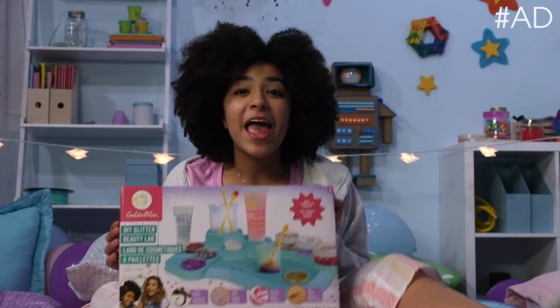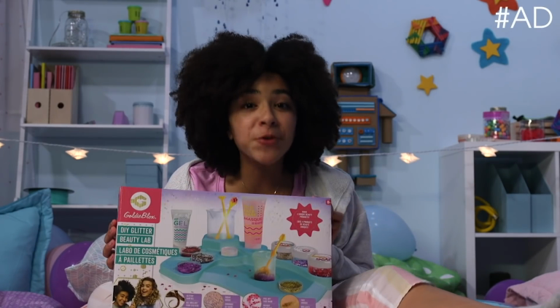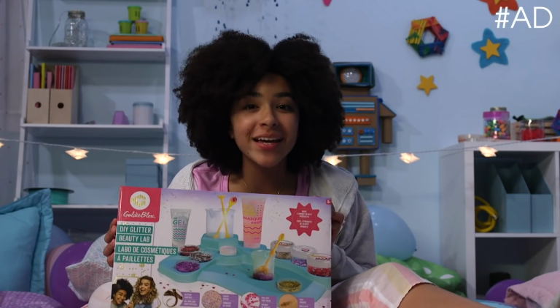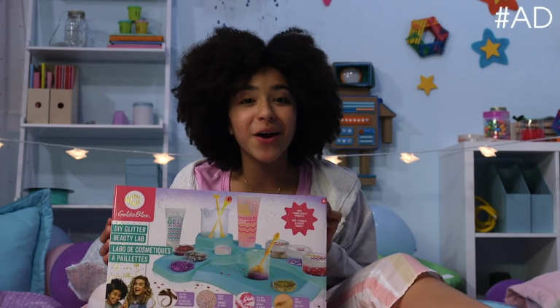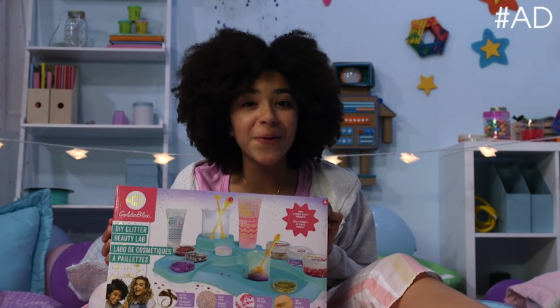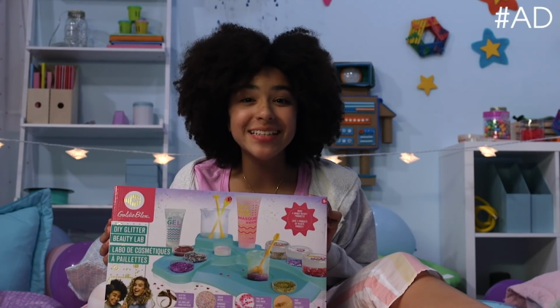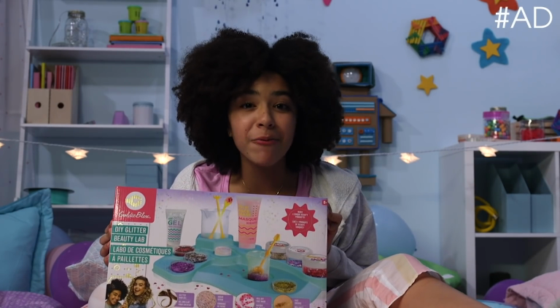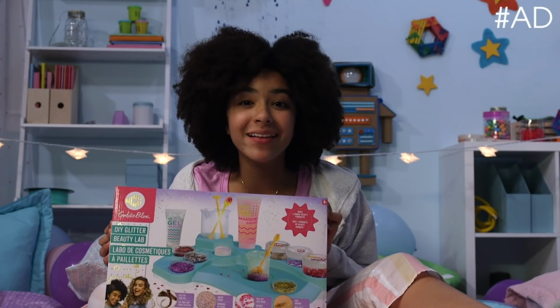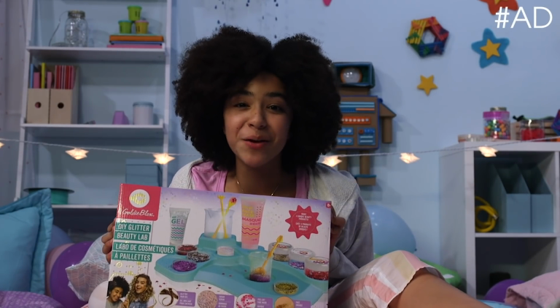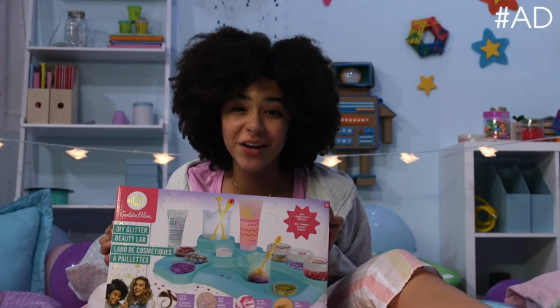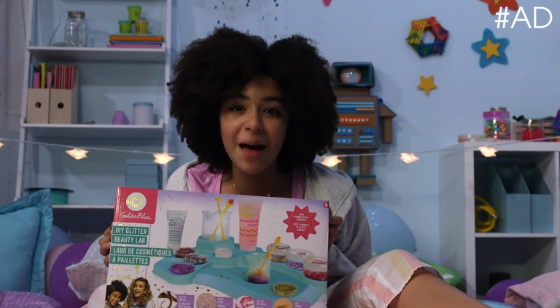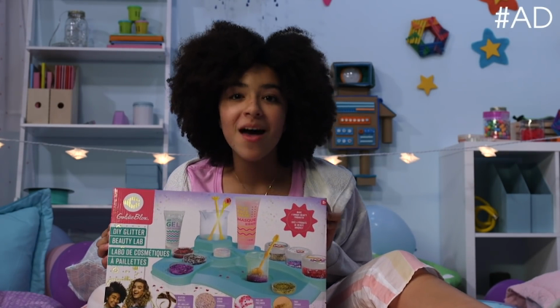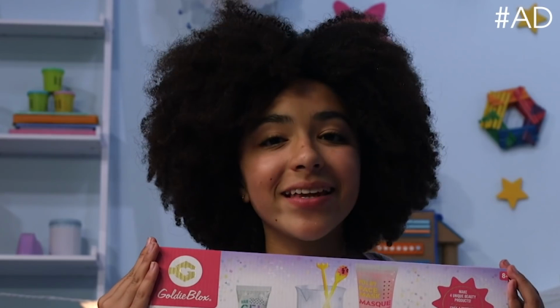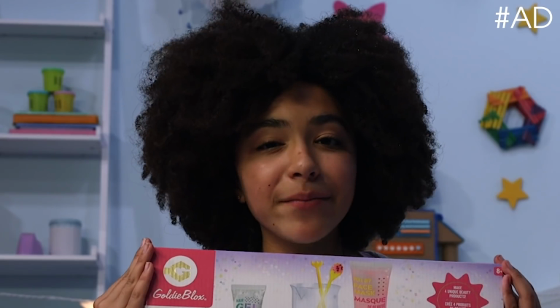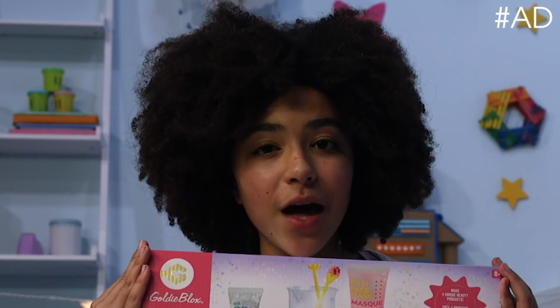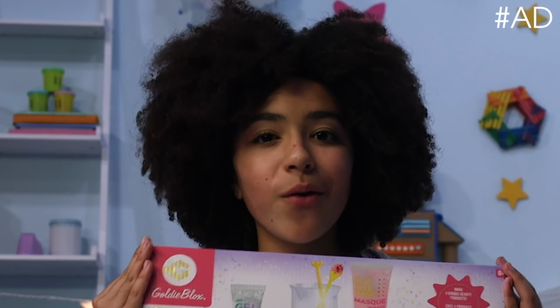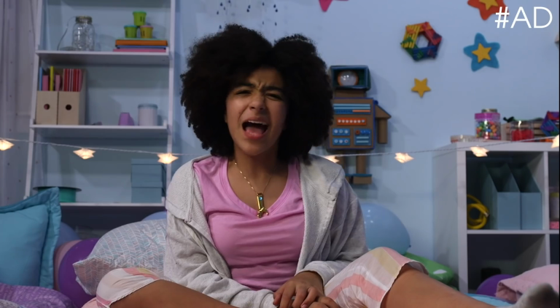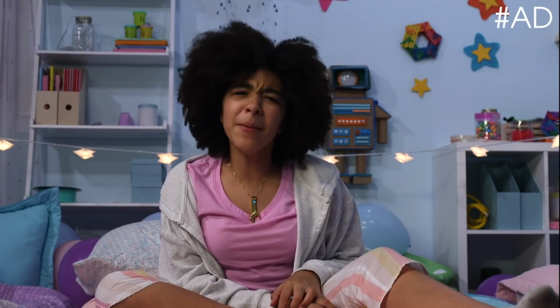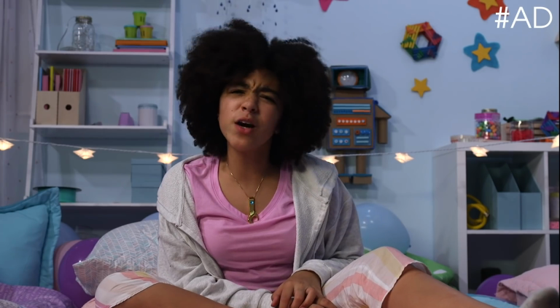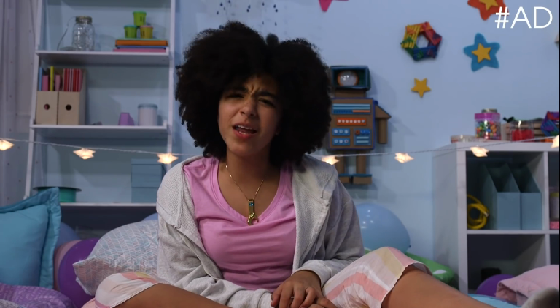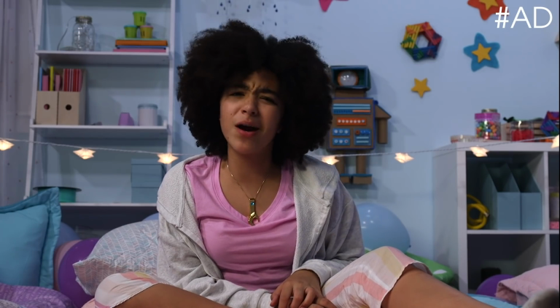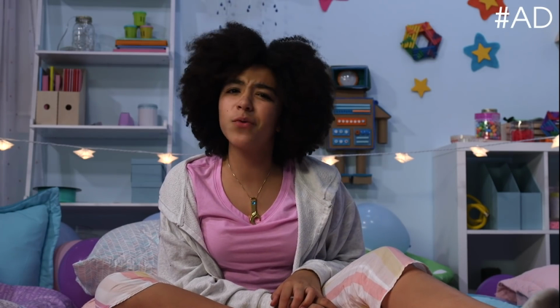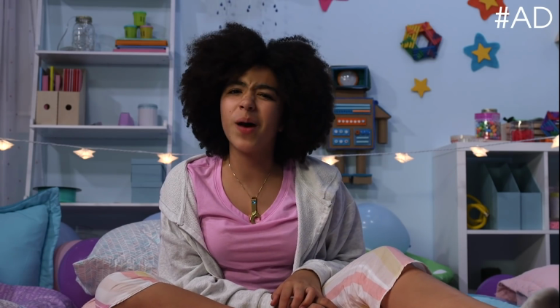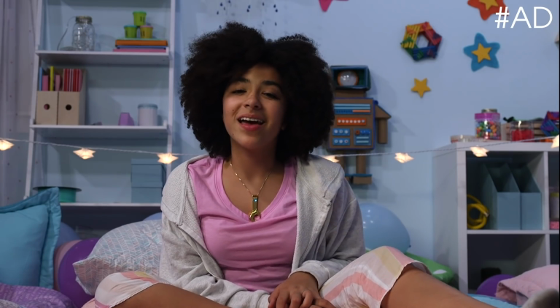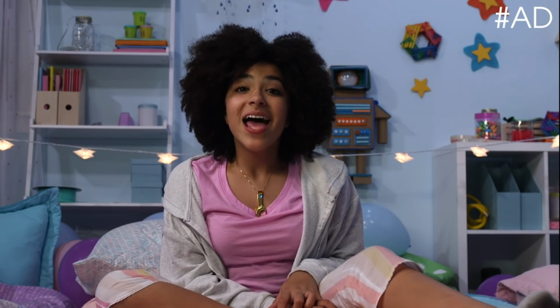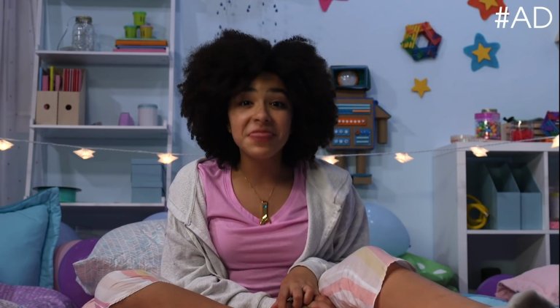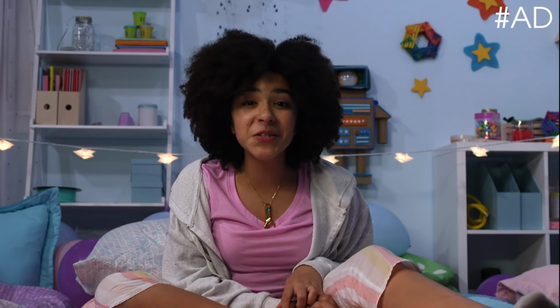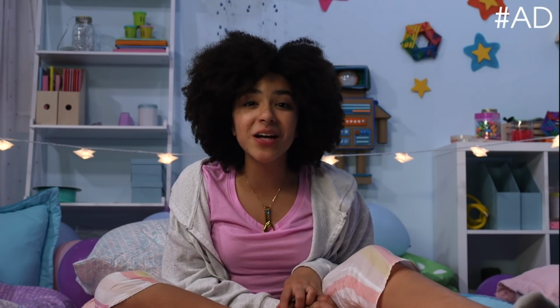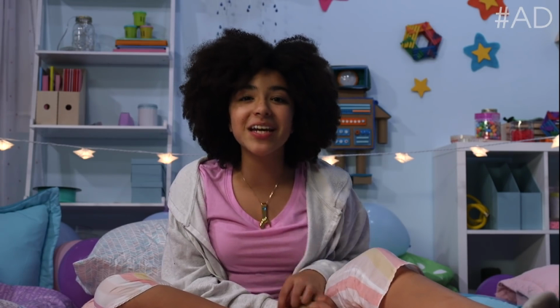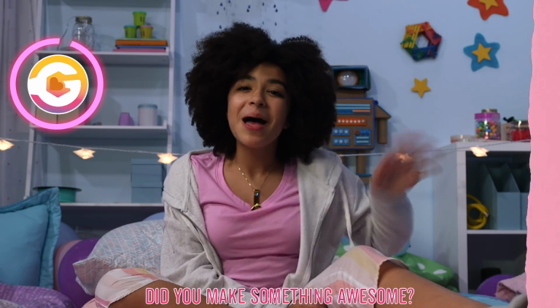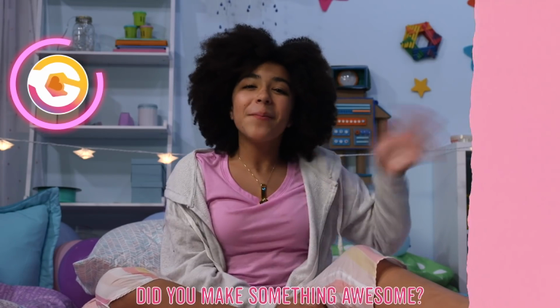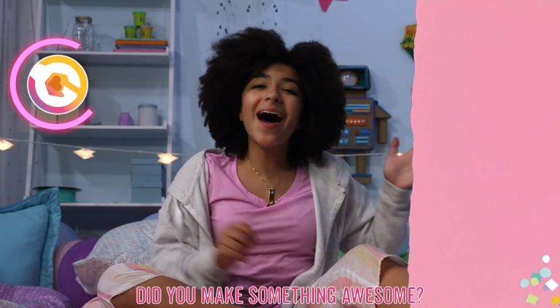If you want to get your own DIY Glitter Beauty Lab, hit the link below. I'm gonna go find out where everyone went. Thanks for watching. Bye.